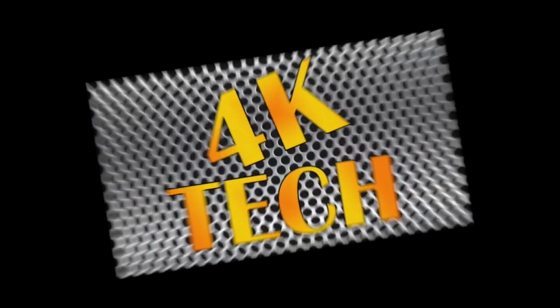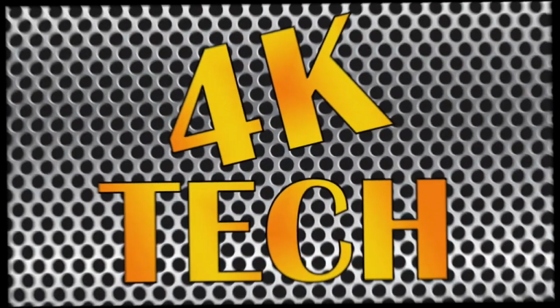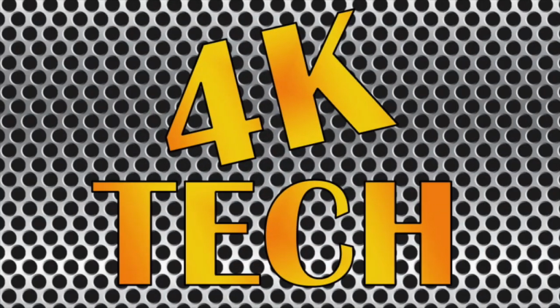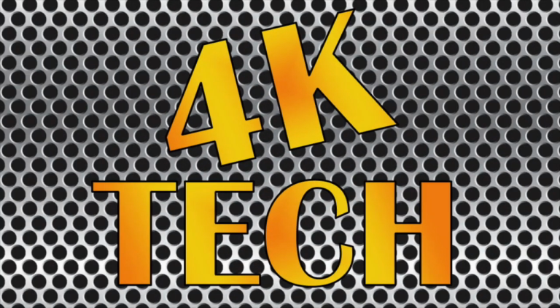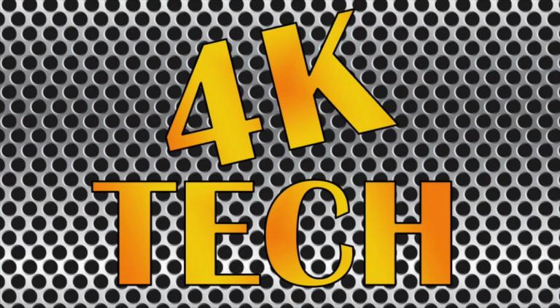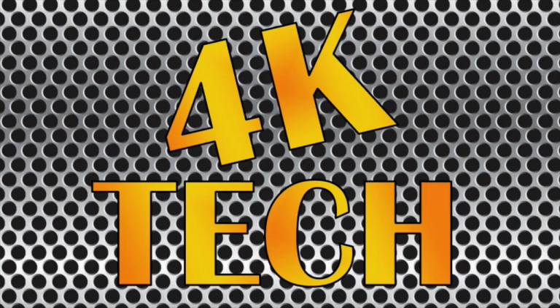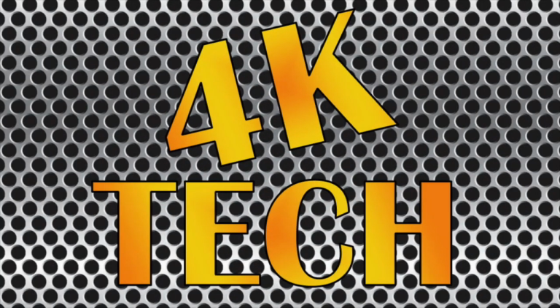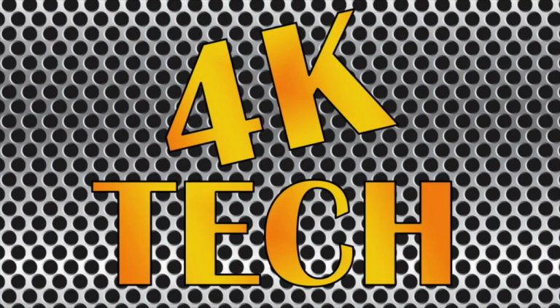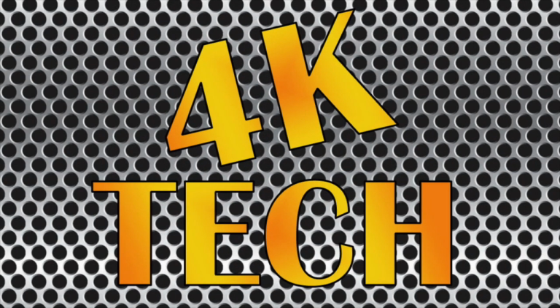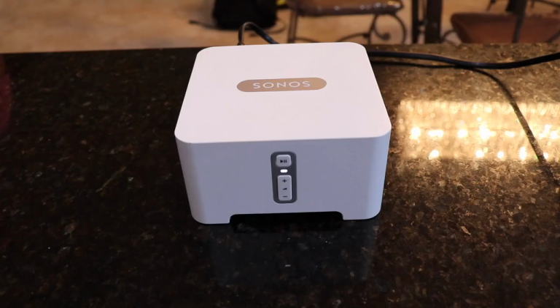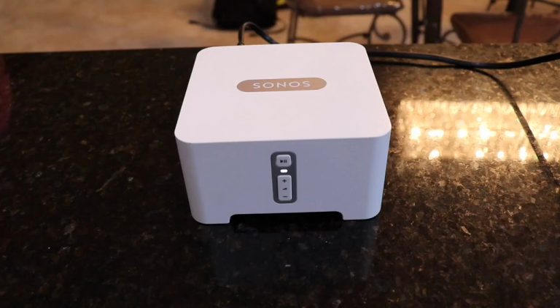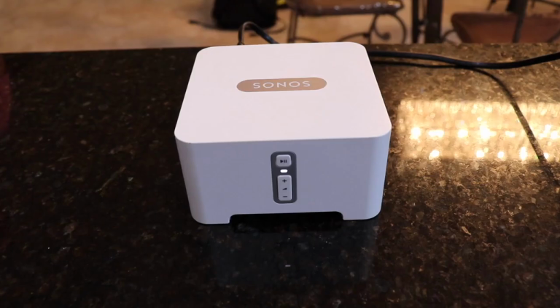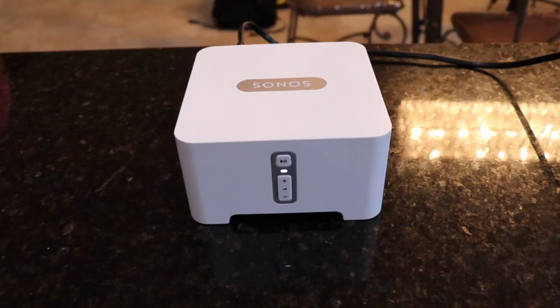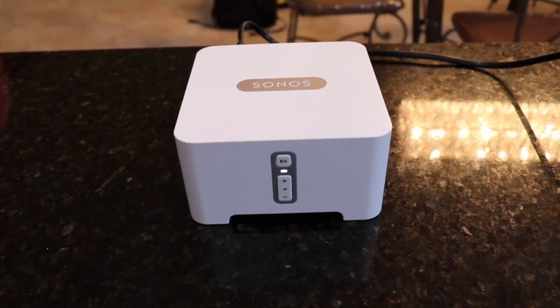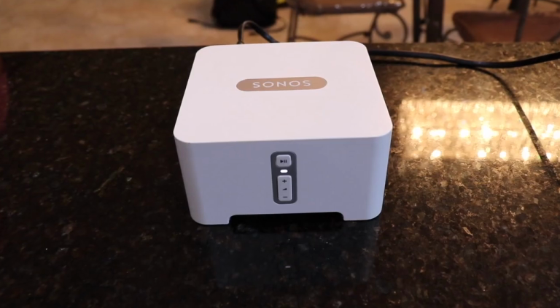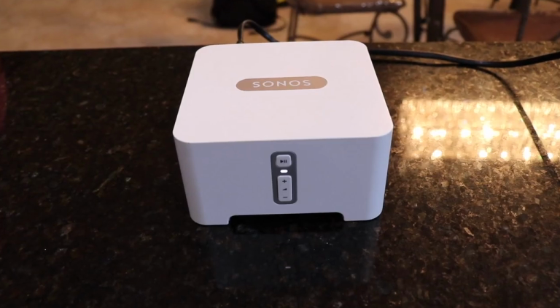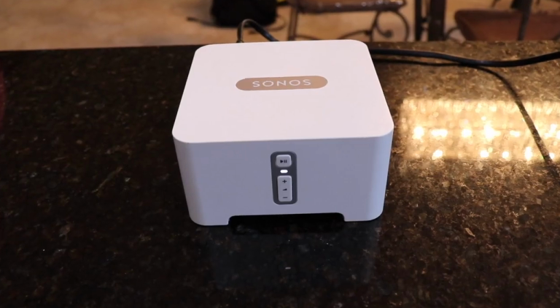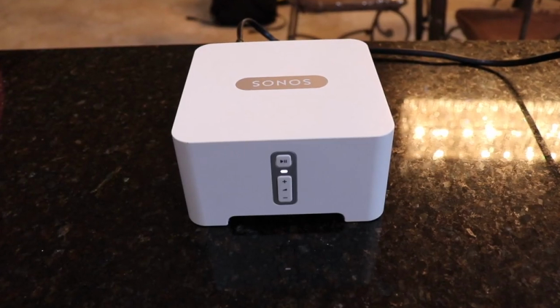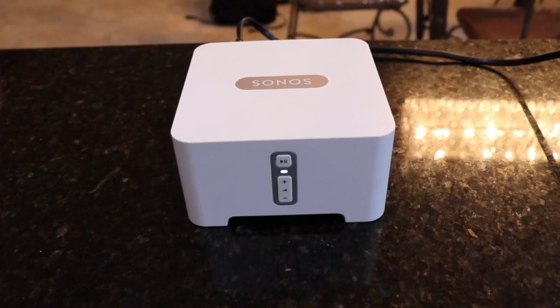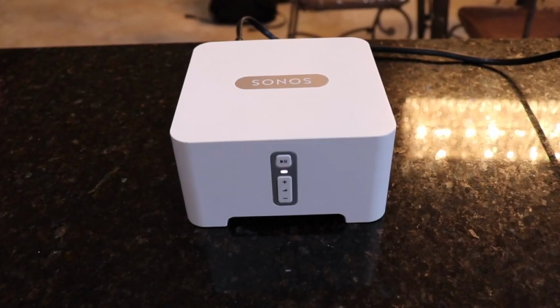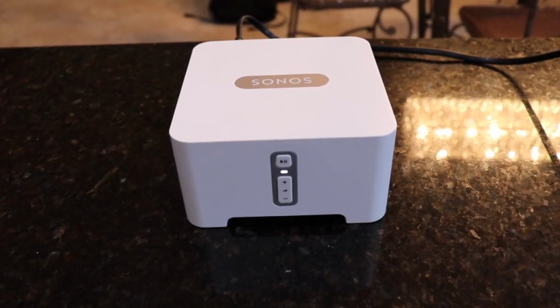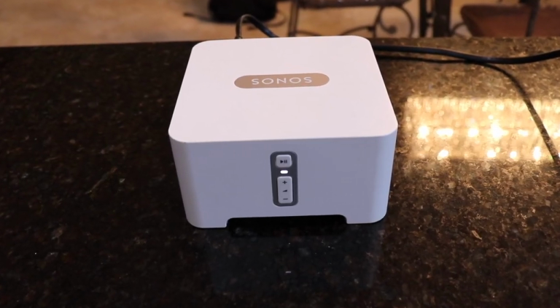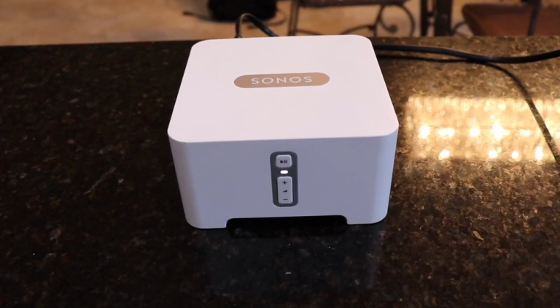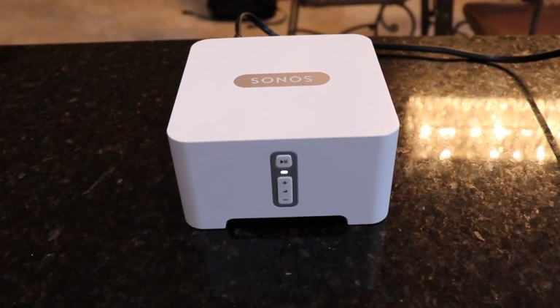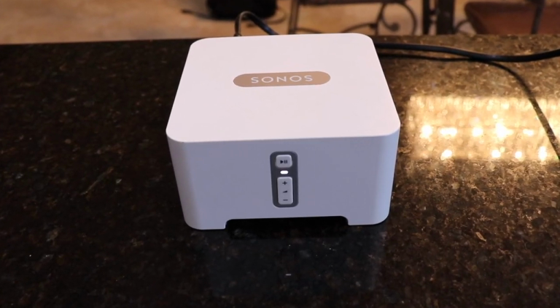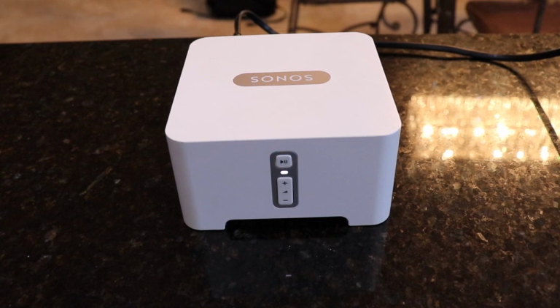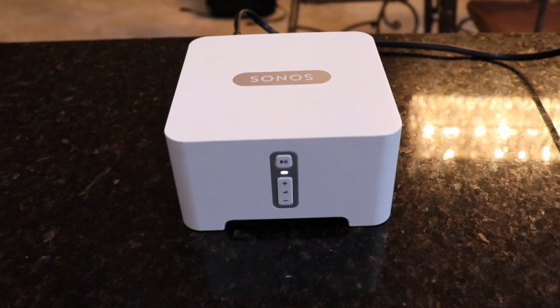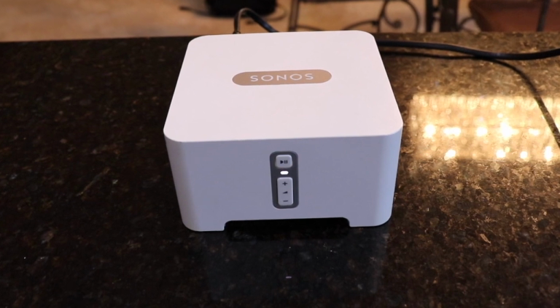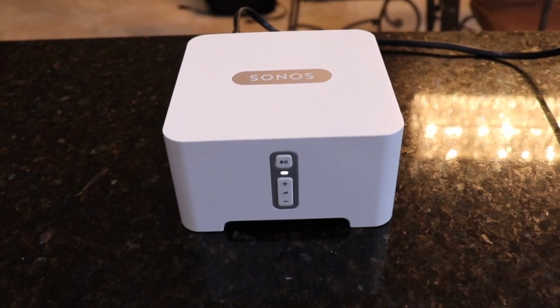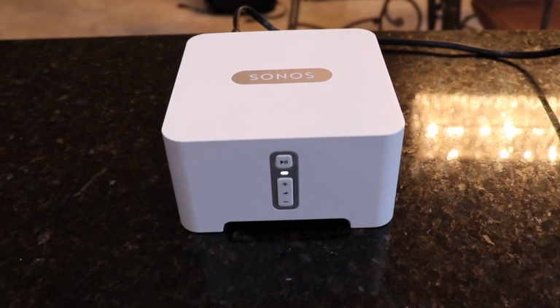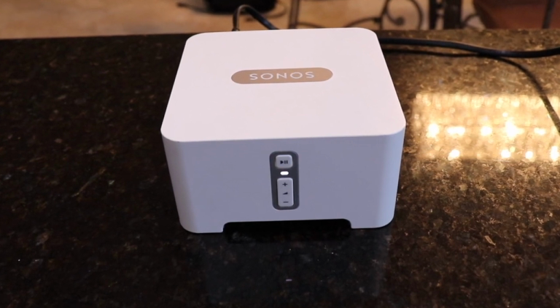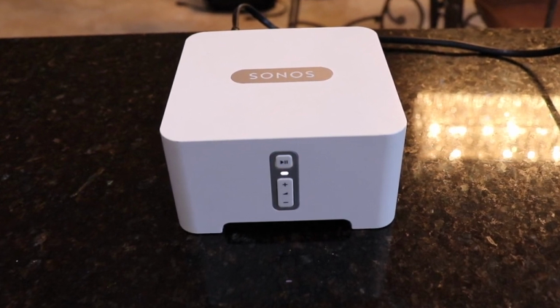Welcome back to 4K Tech. In this video, I'm gonna show you how to factory reset your Sonos Connect.